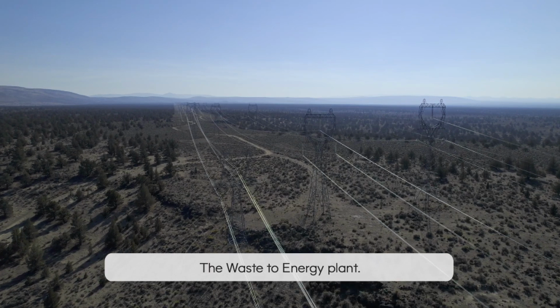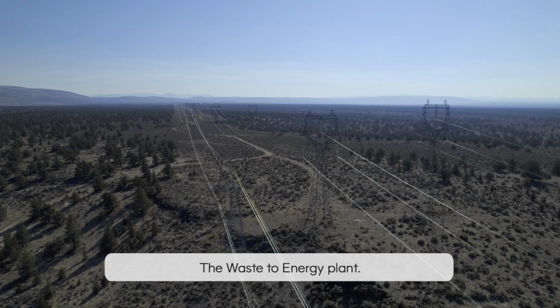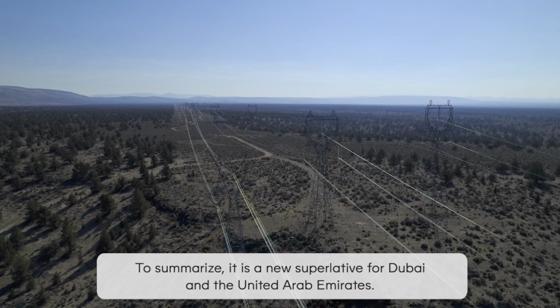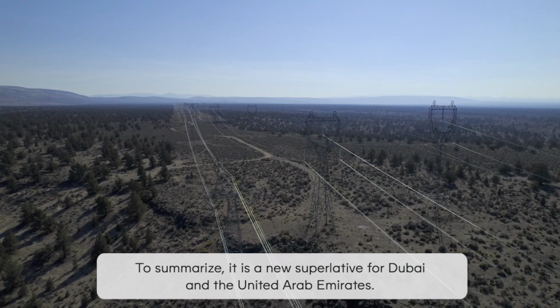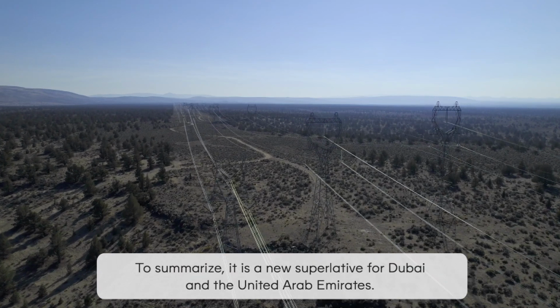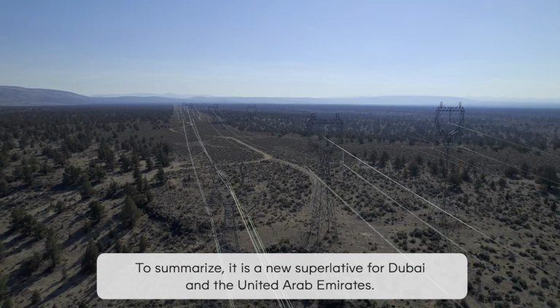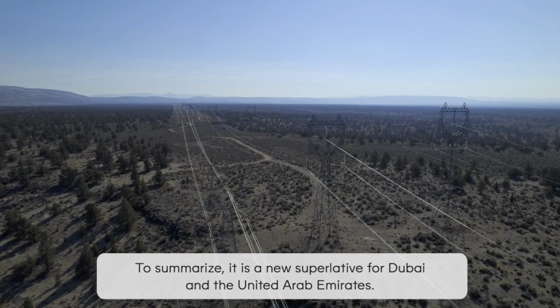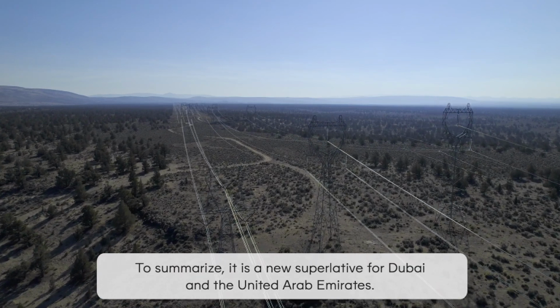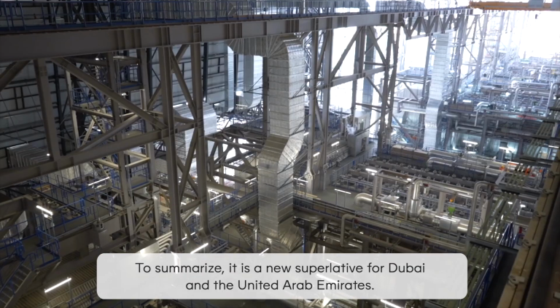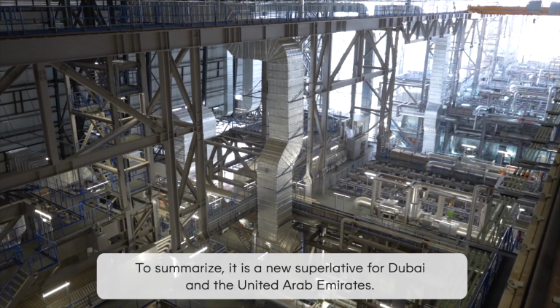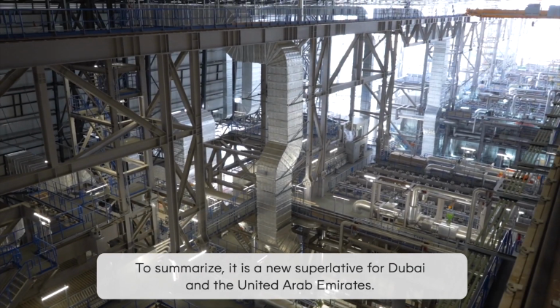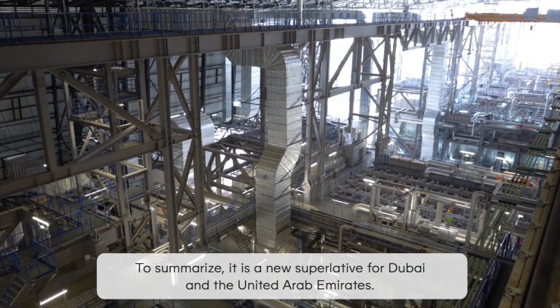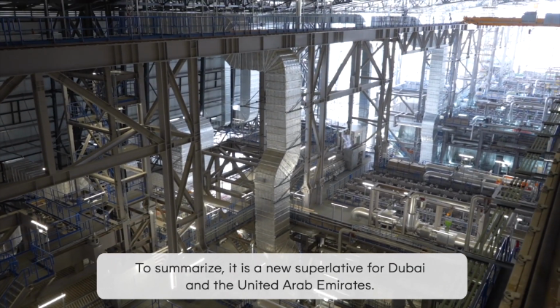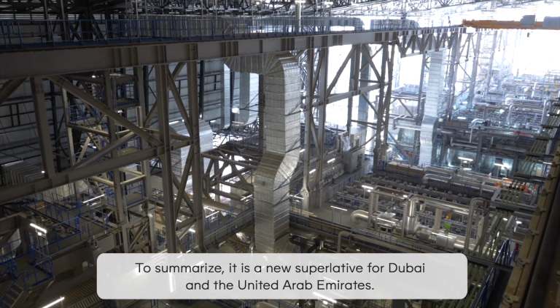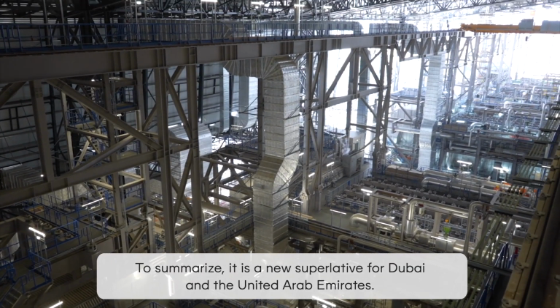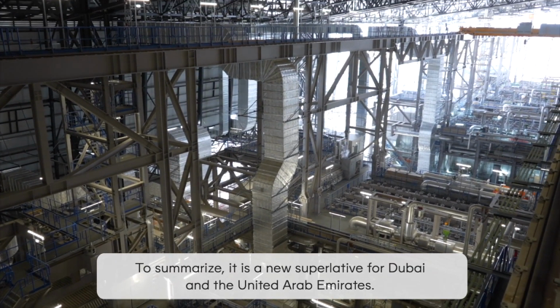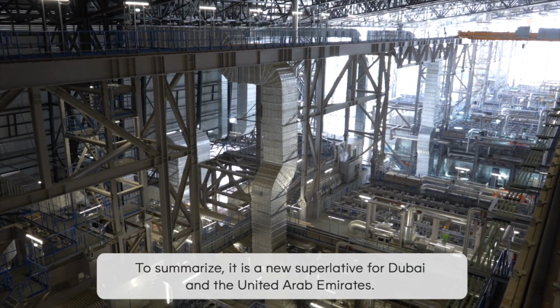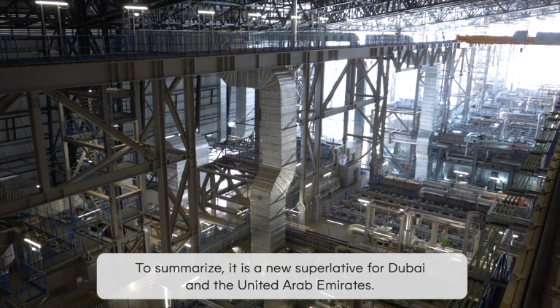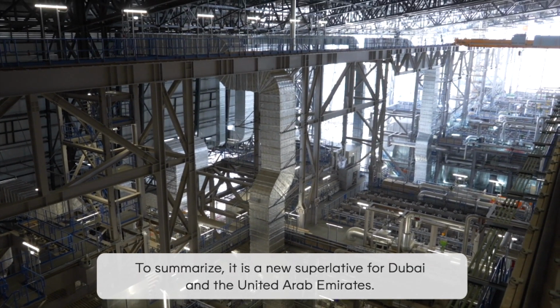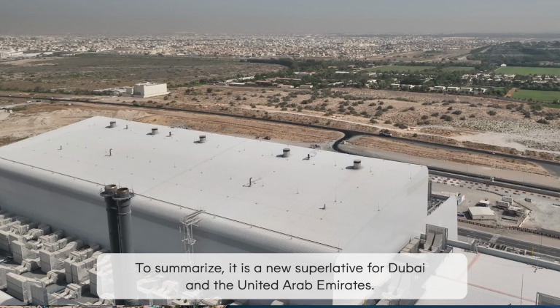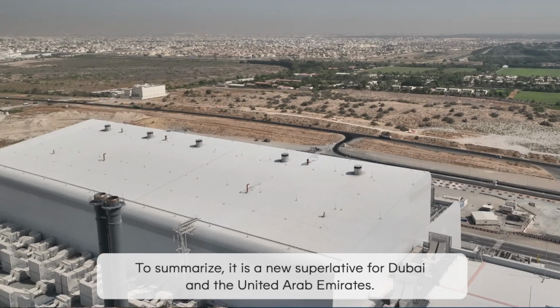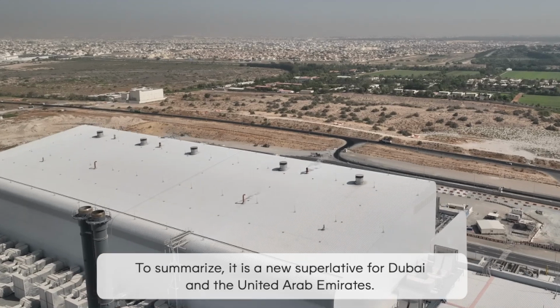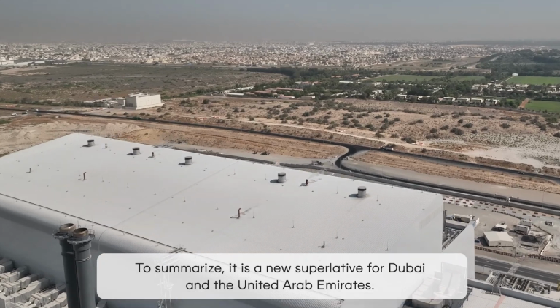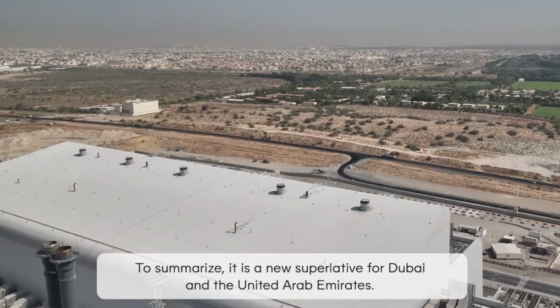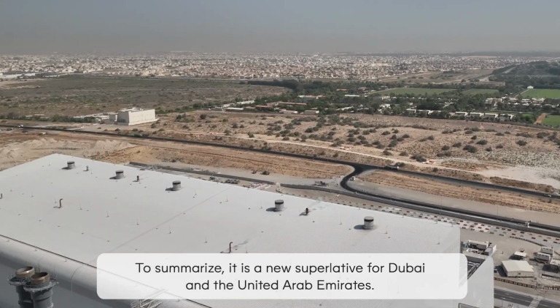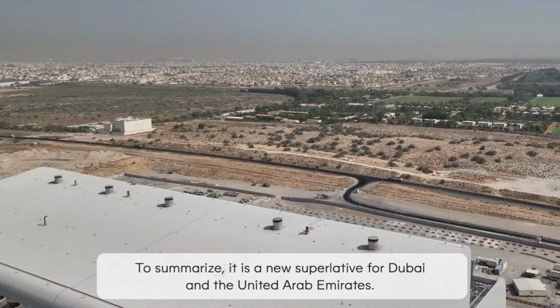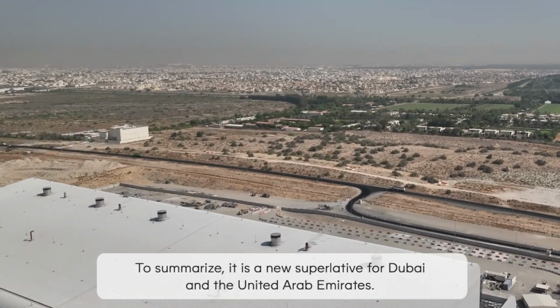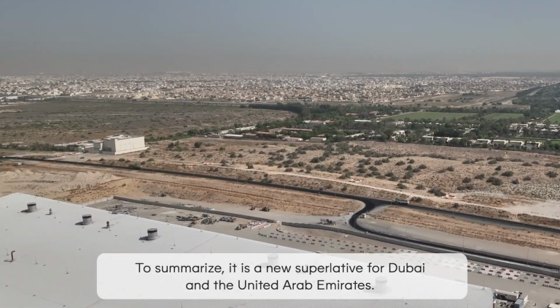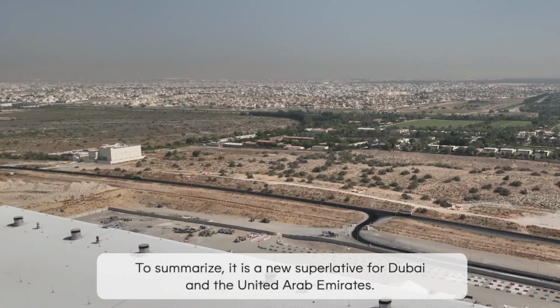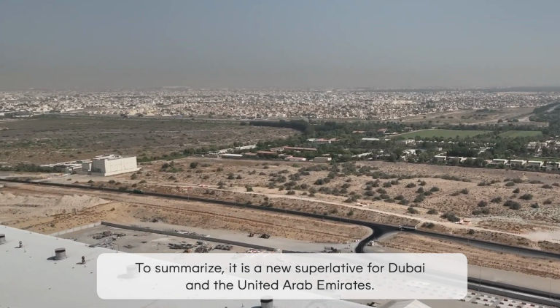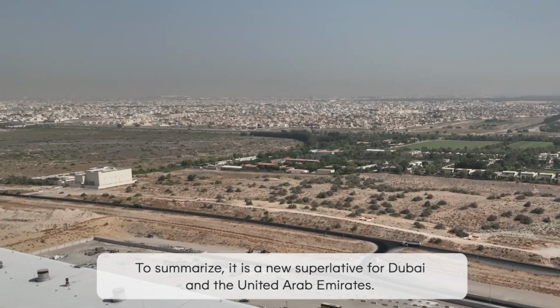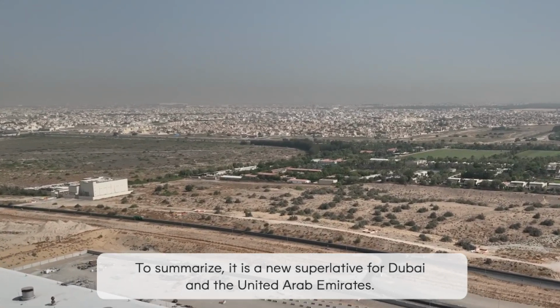To summarise, it is a new superlative for Dubai and the United Arab Emirates.